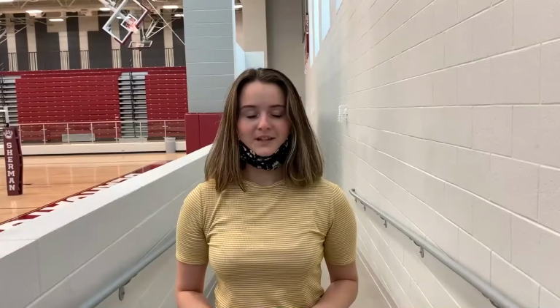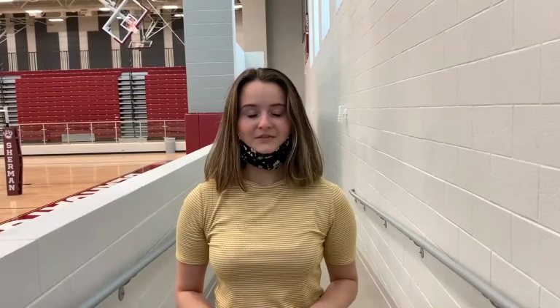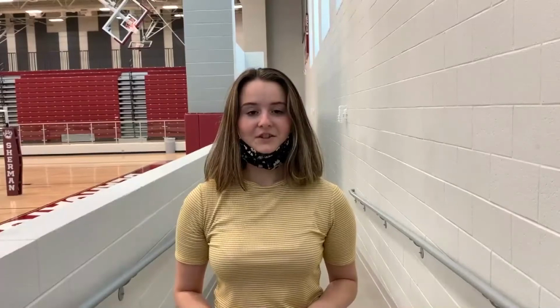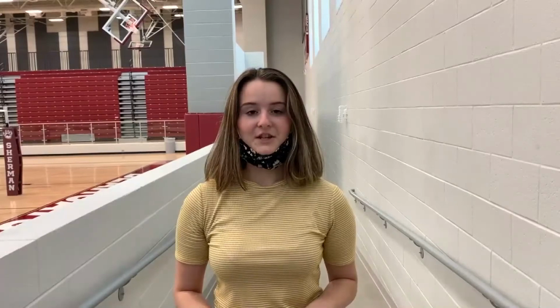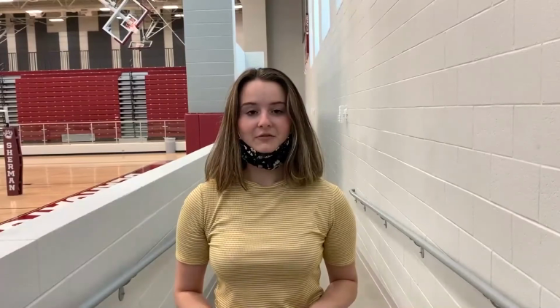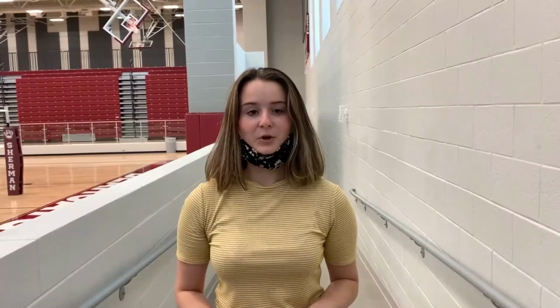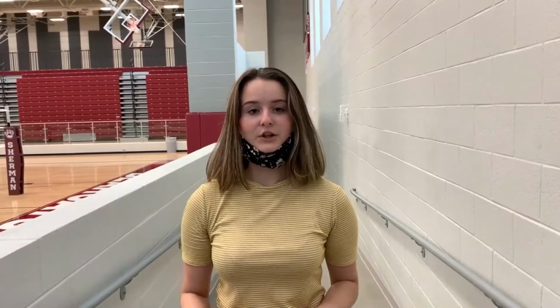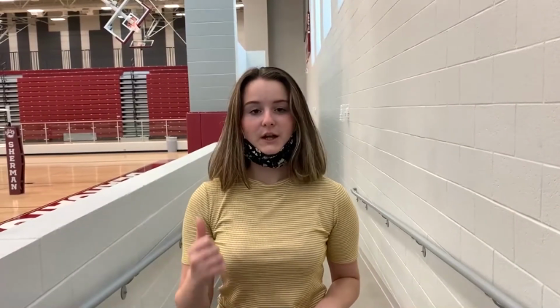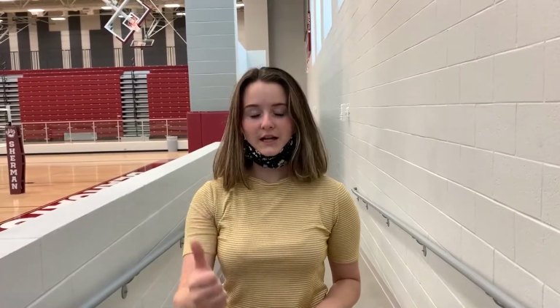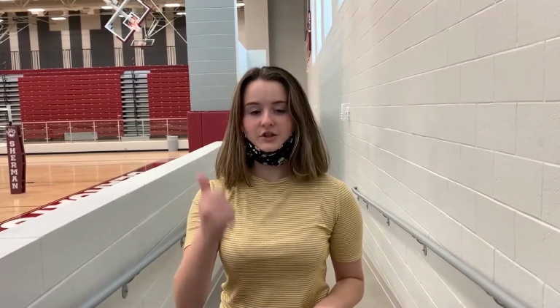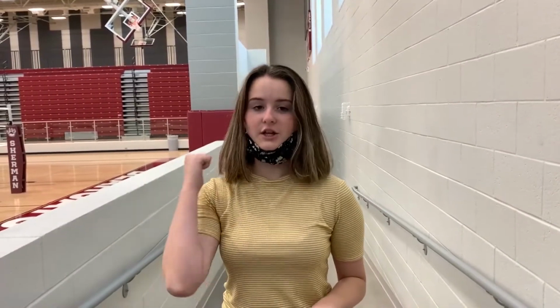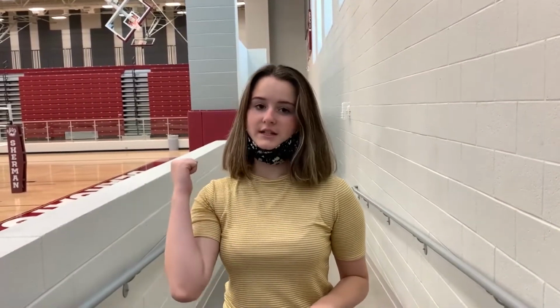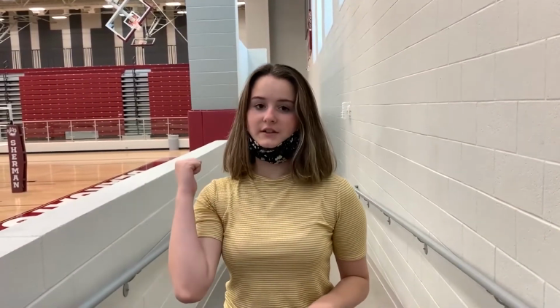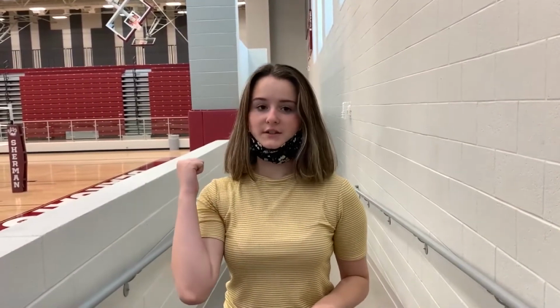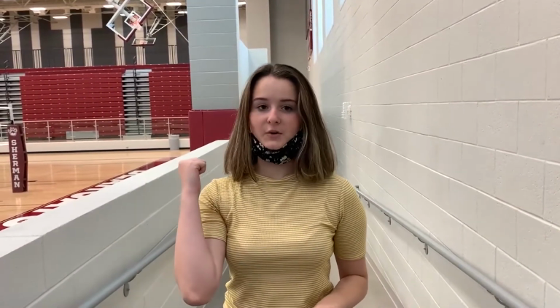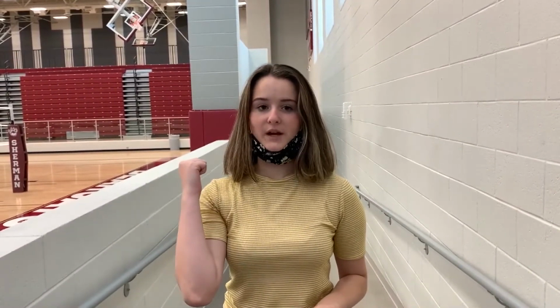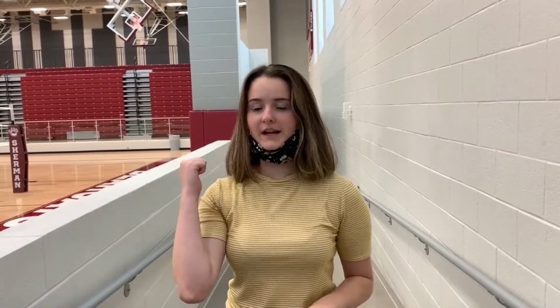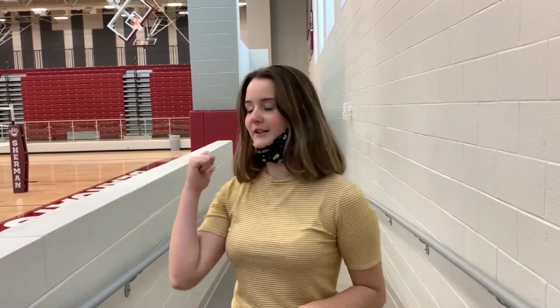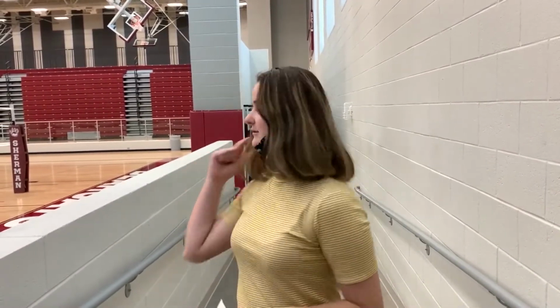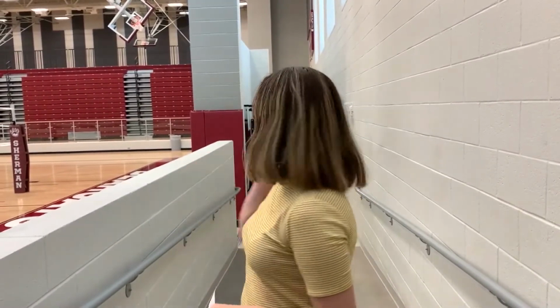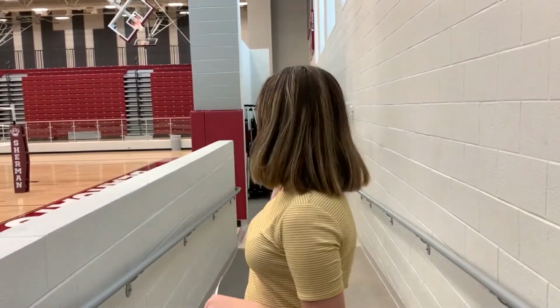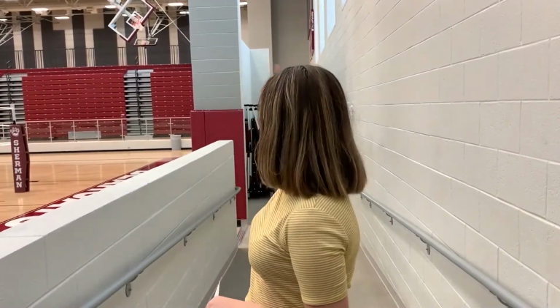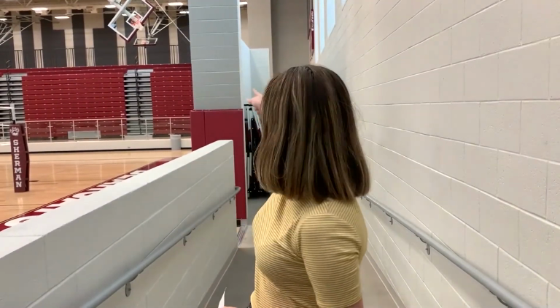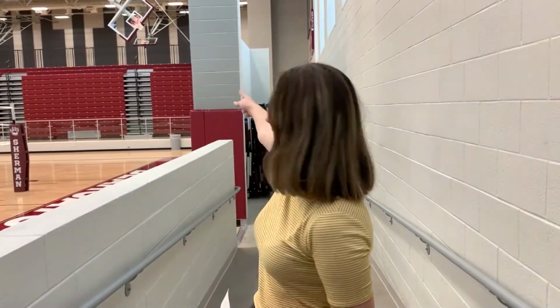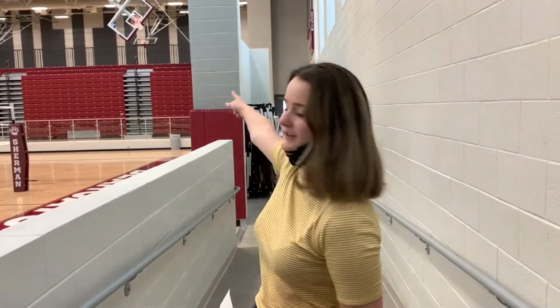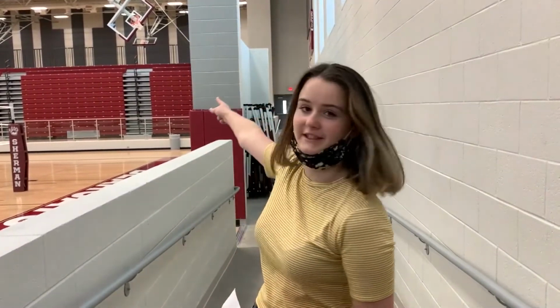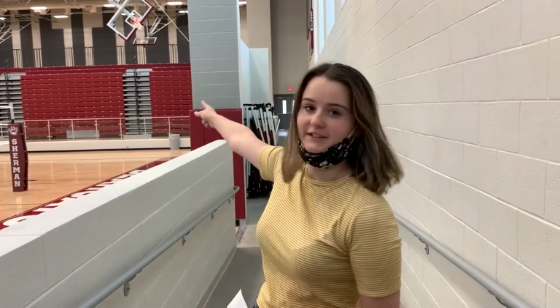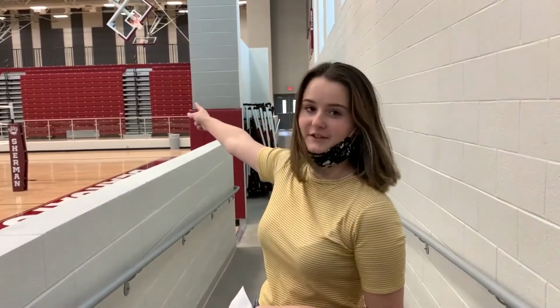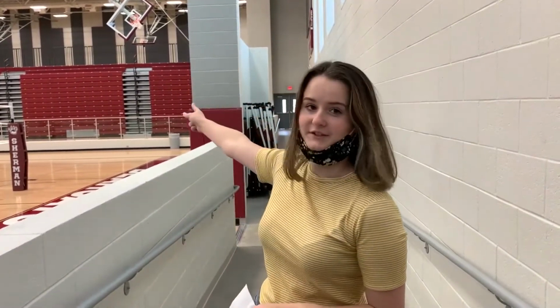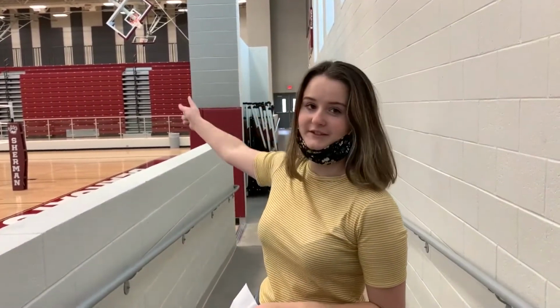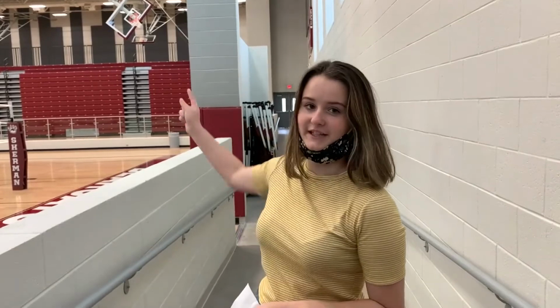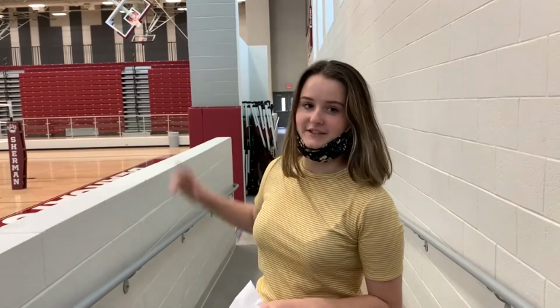If you are a sophomore, you are going to head straight down this hallway and go right there to sit in your student section.